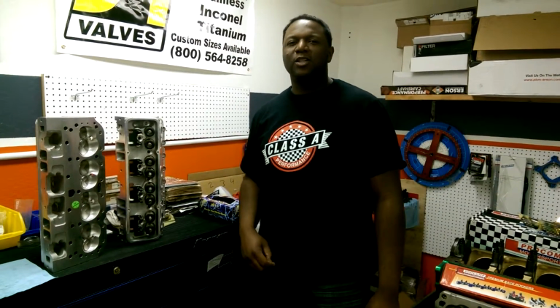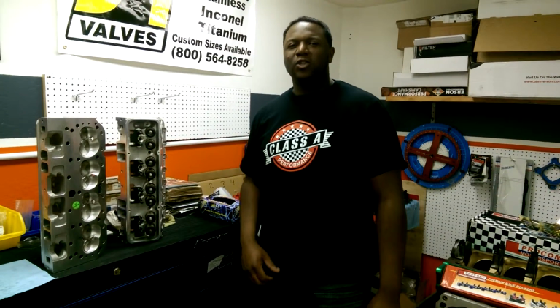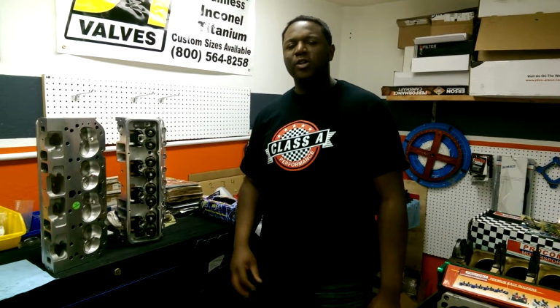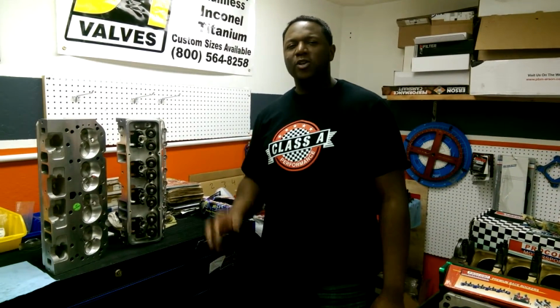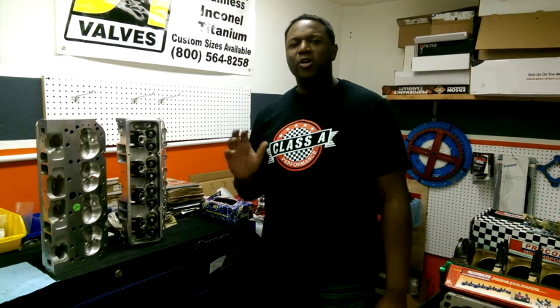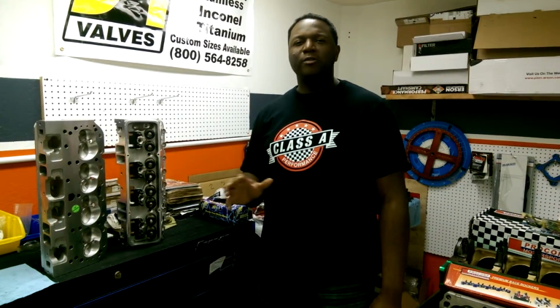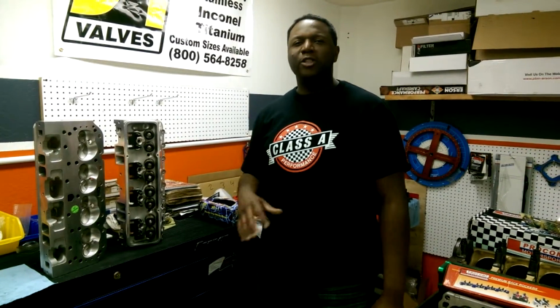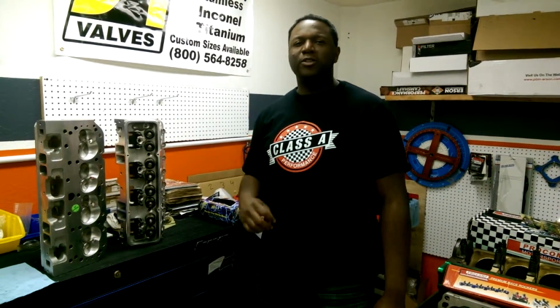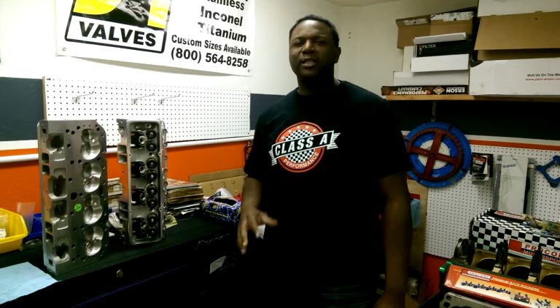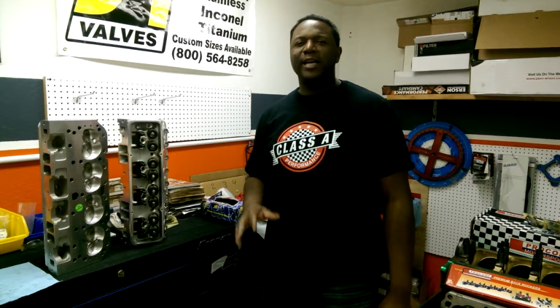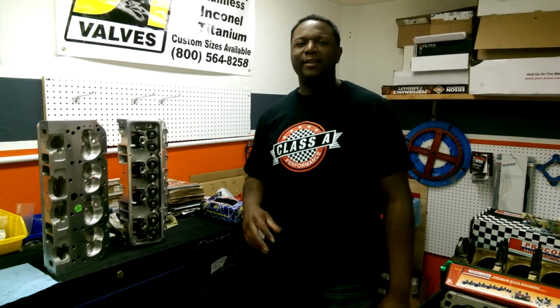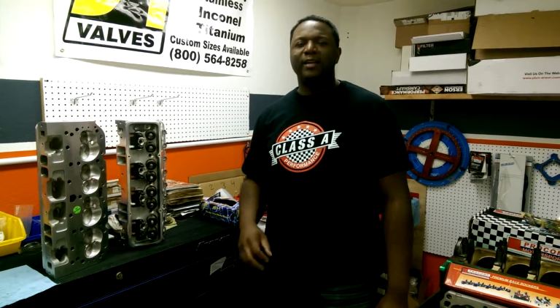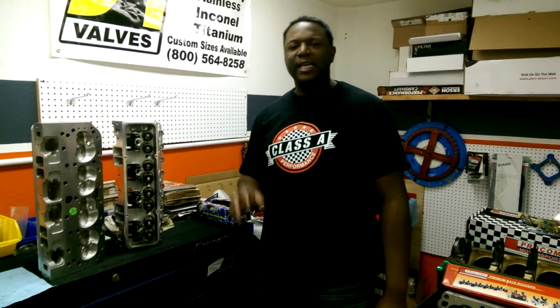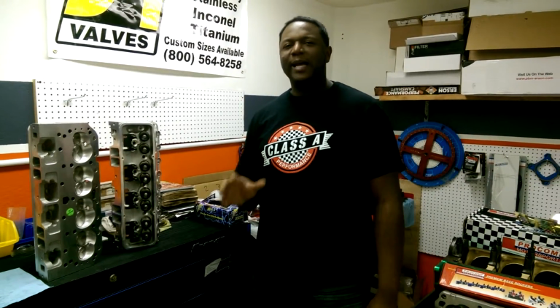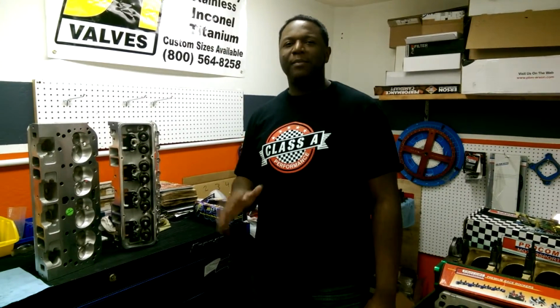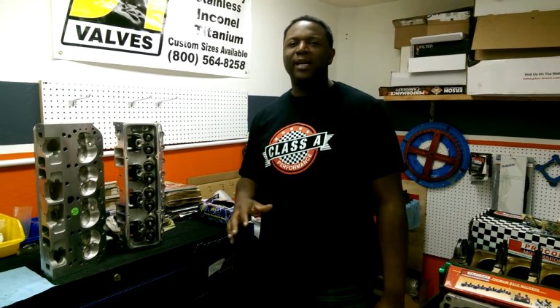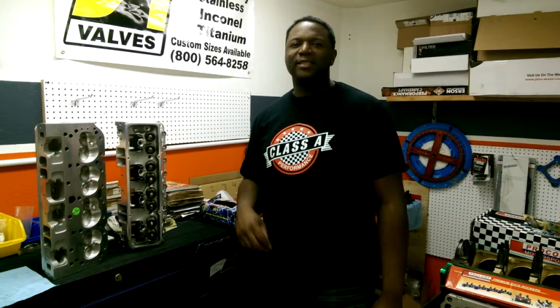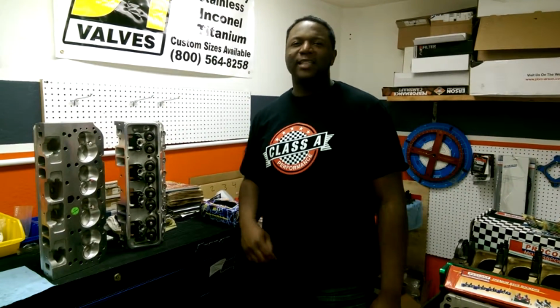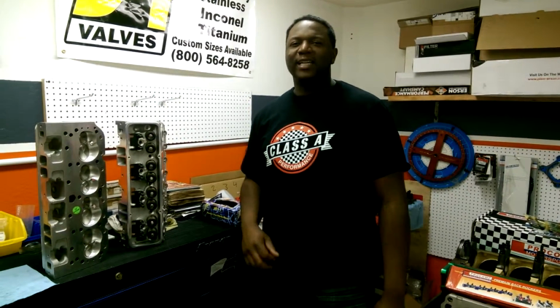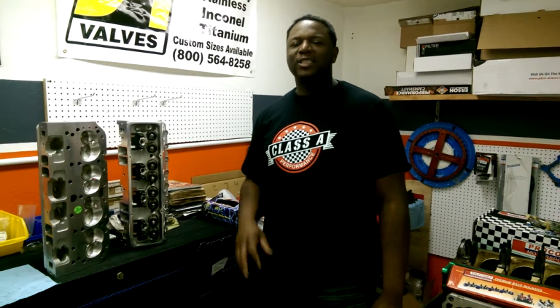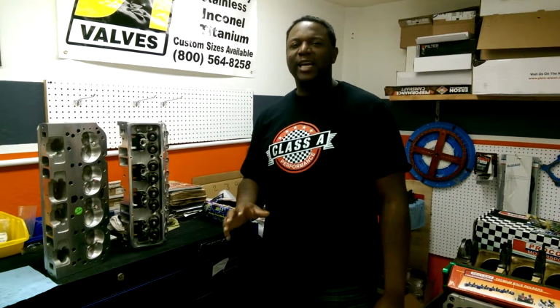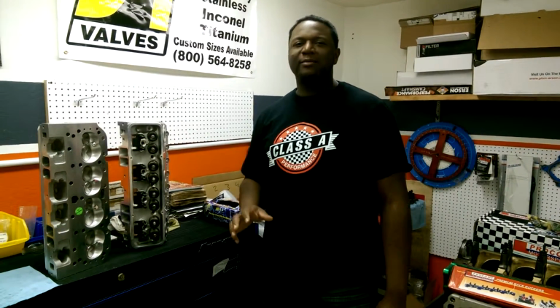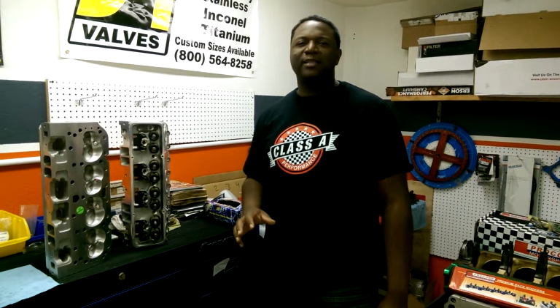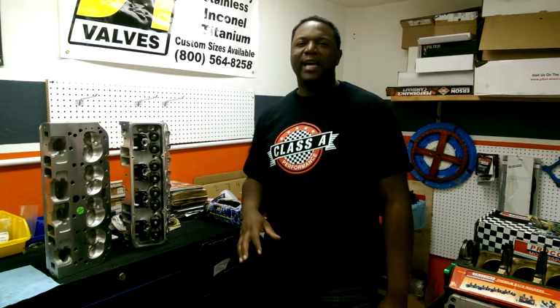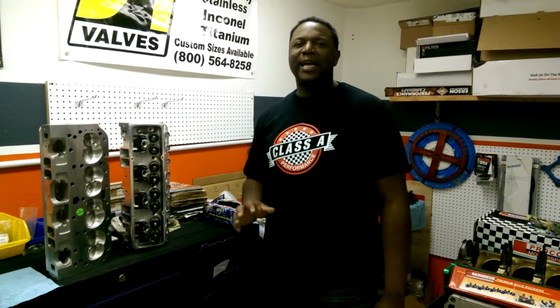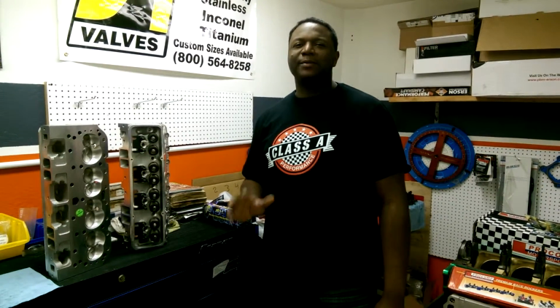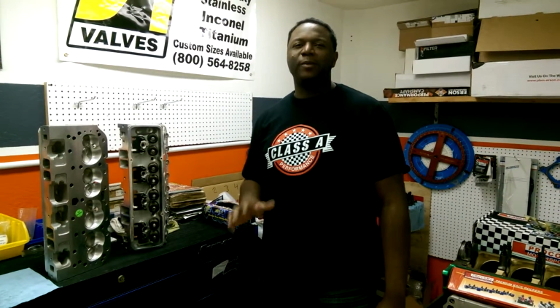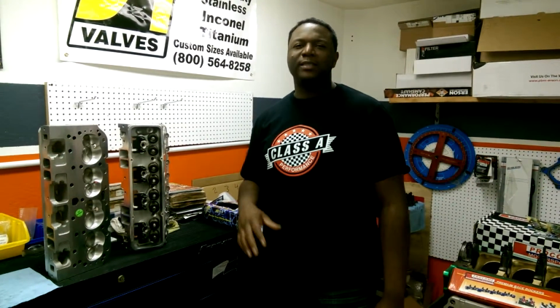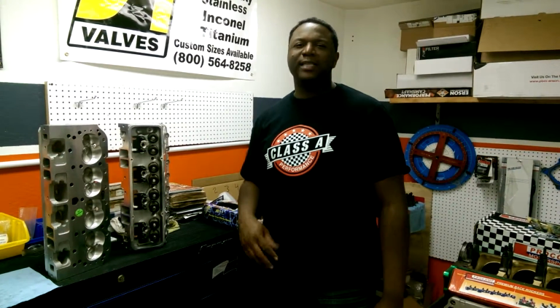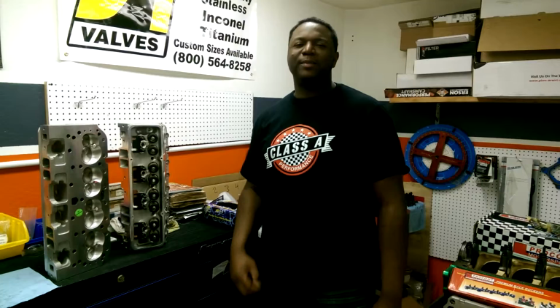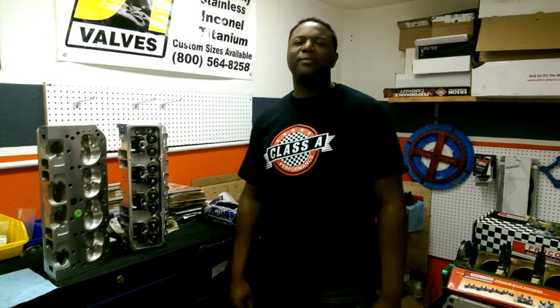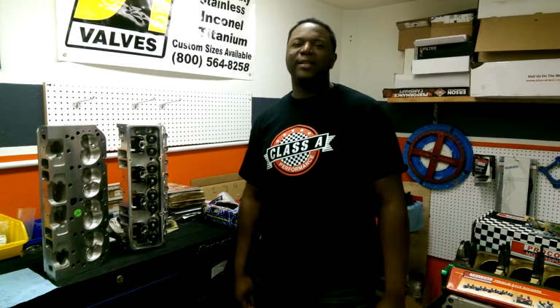So when you go to choose your cylinder head, keep that in mind. This is James at Class A Performance and this is Muscle Monday.